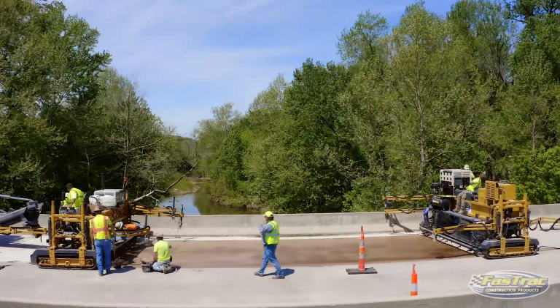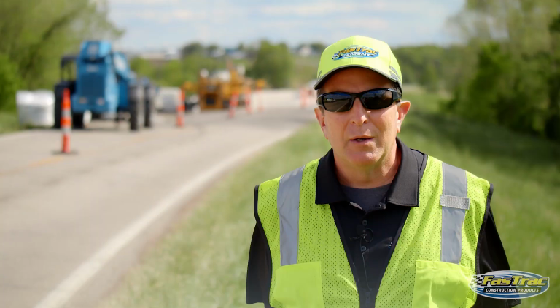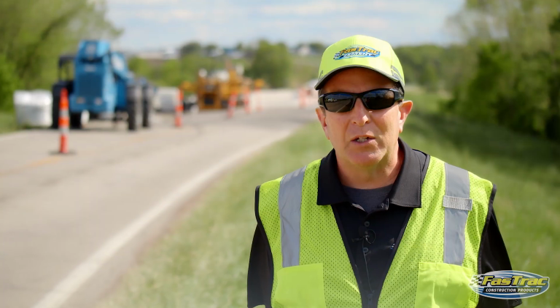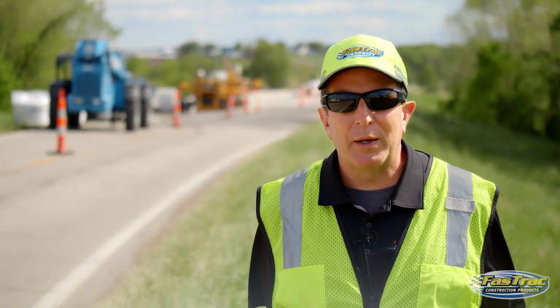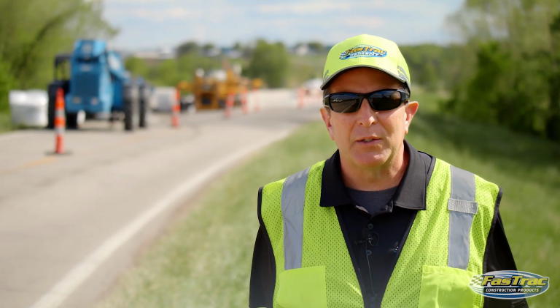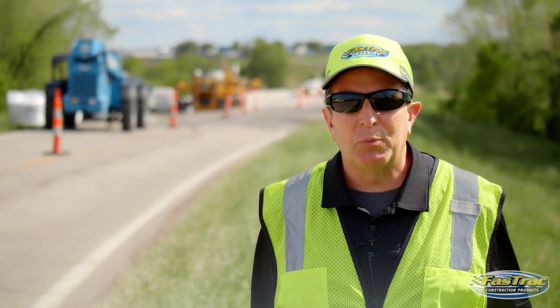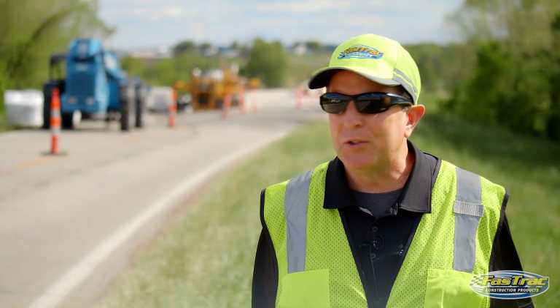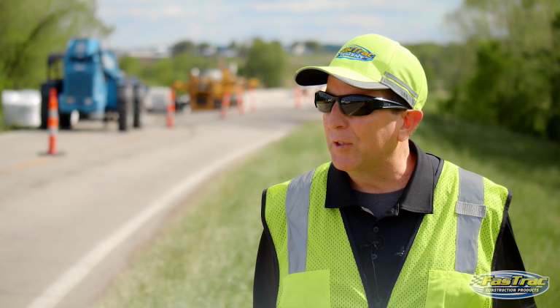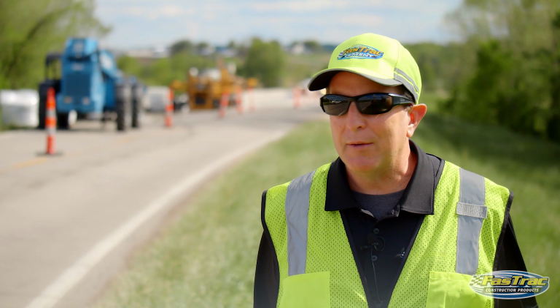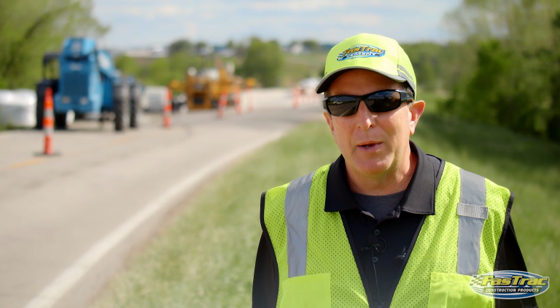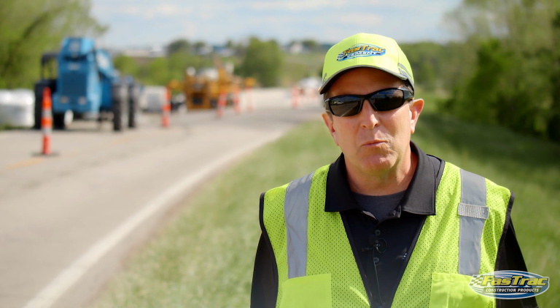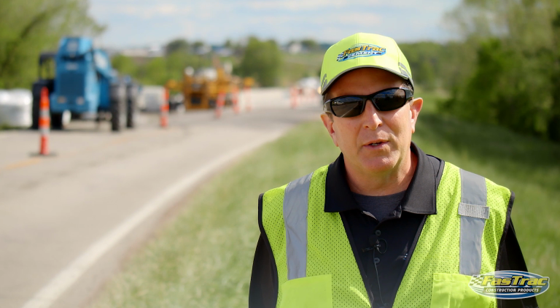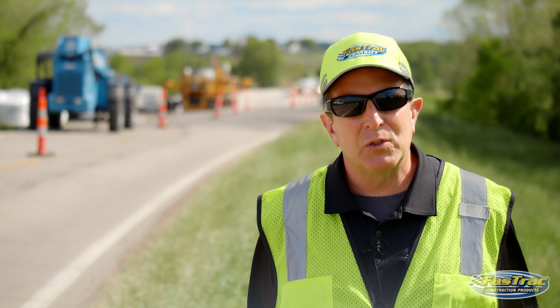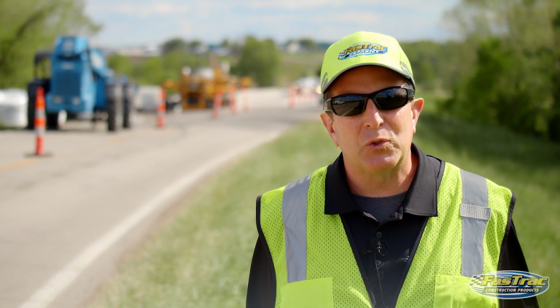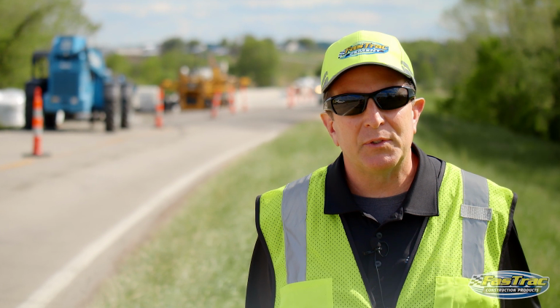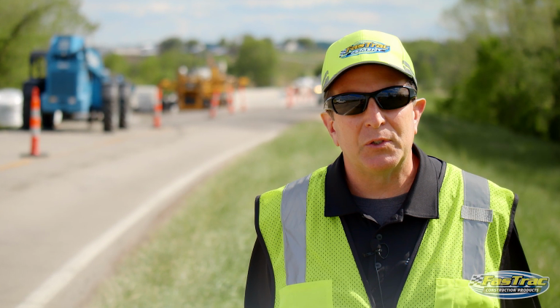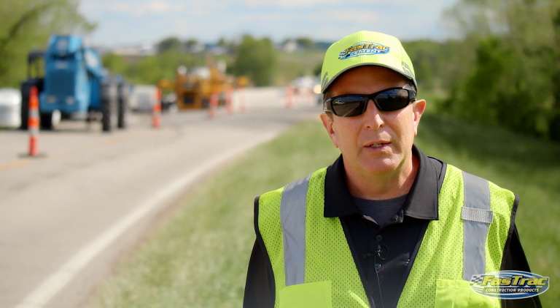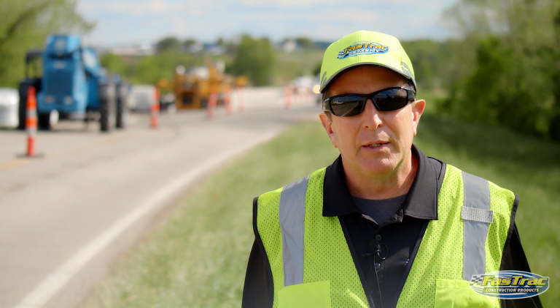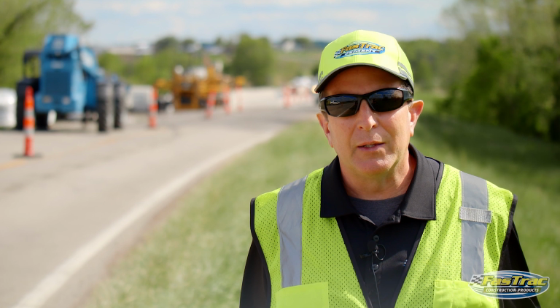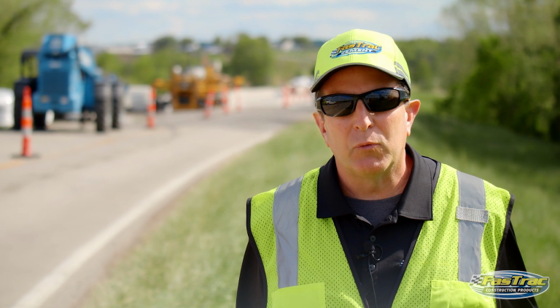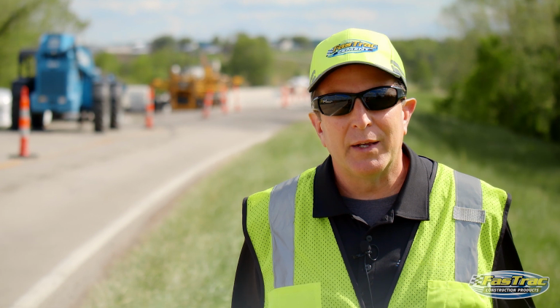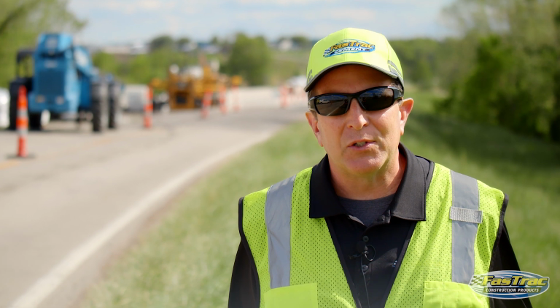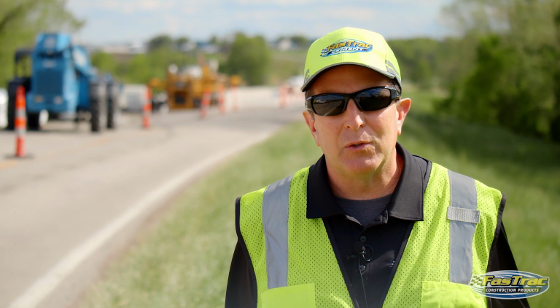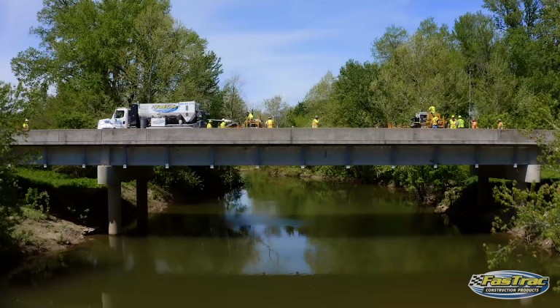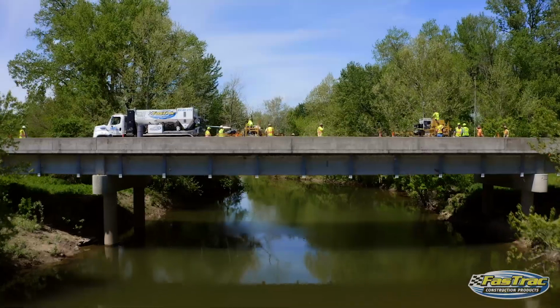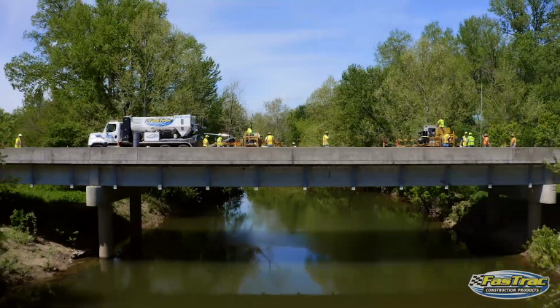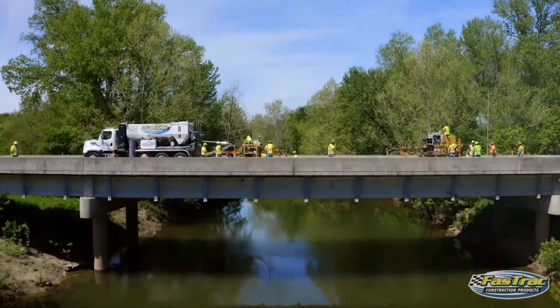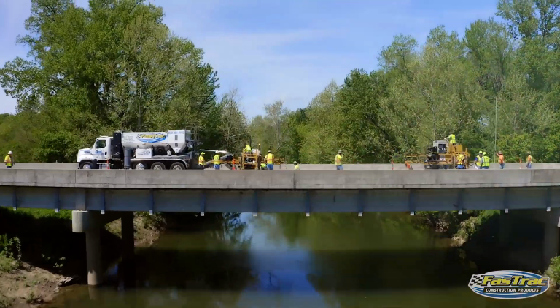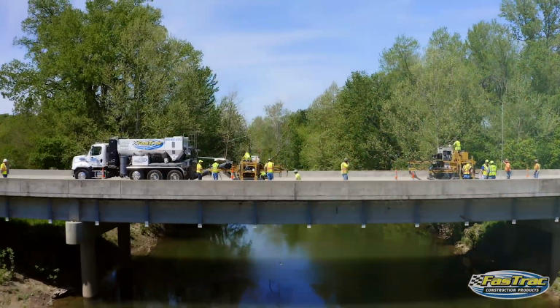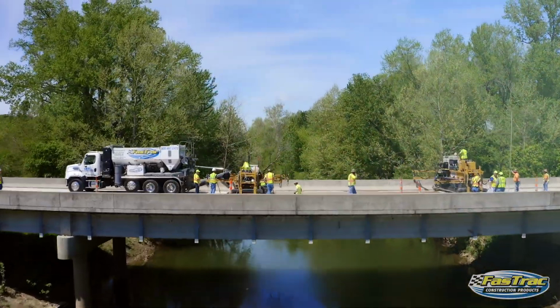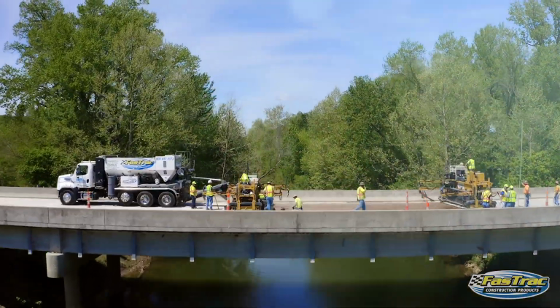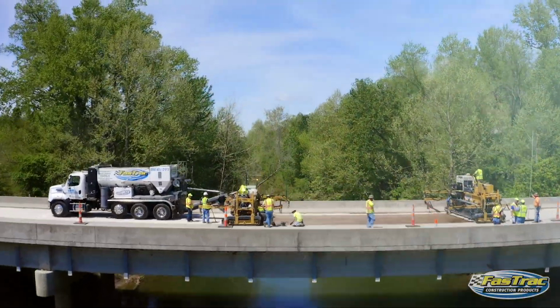We expect this bridge to have many more years of service, and the overlay itself we expect to last at least 30 years.